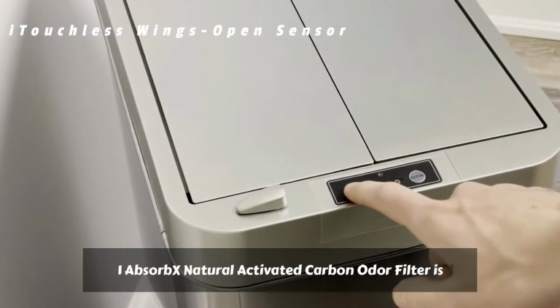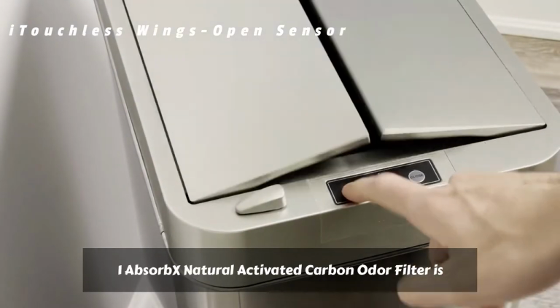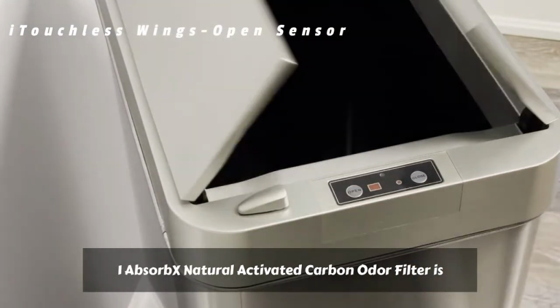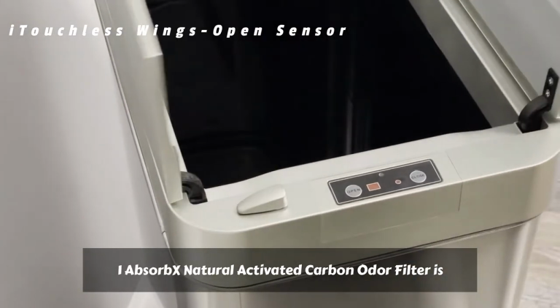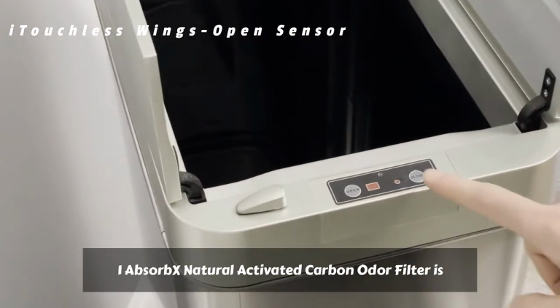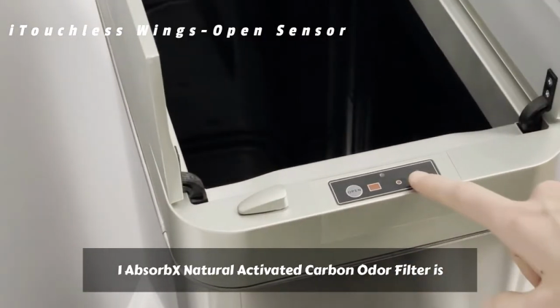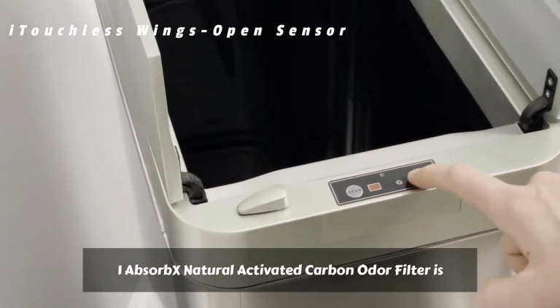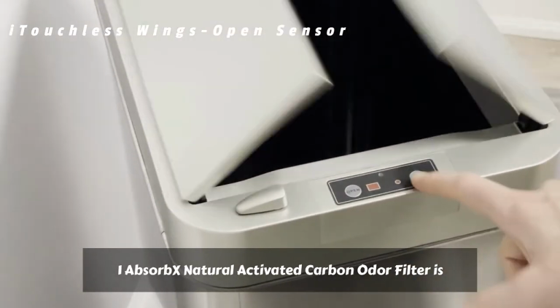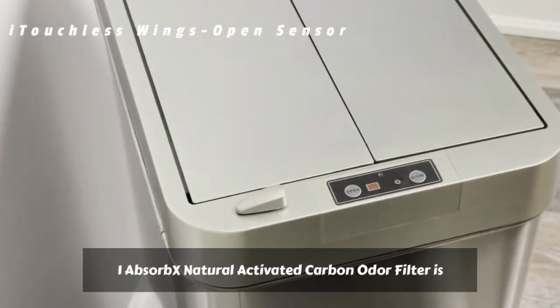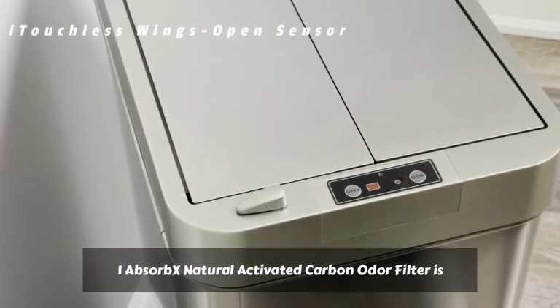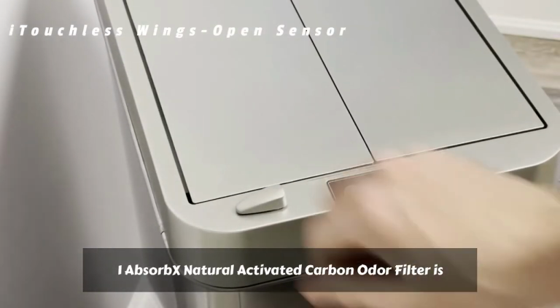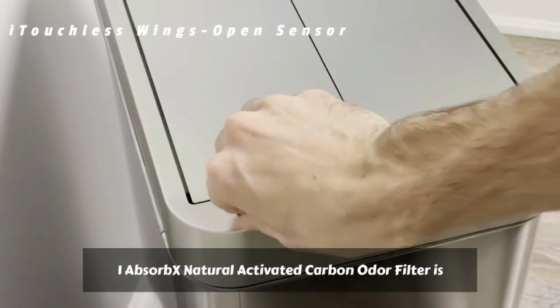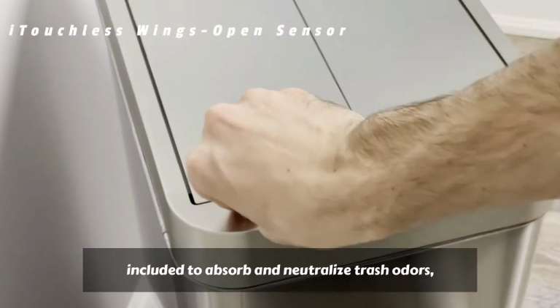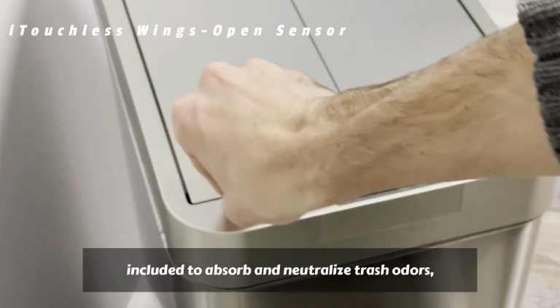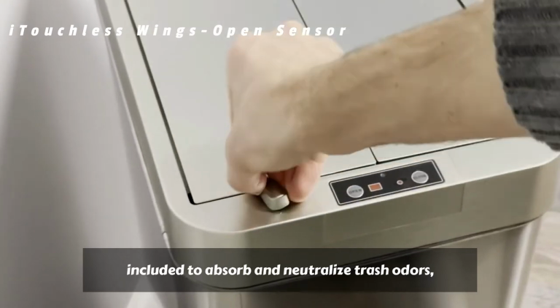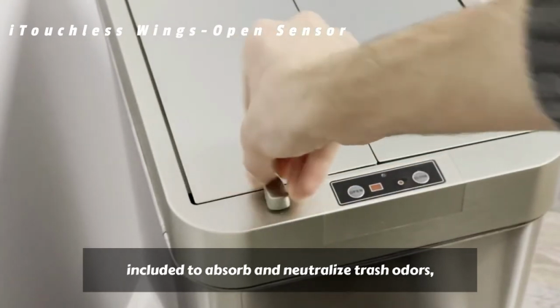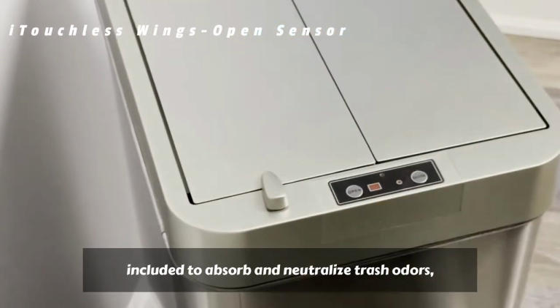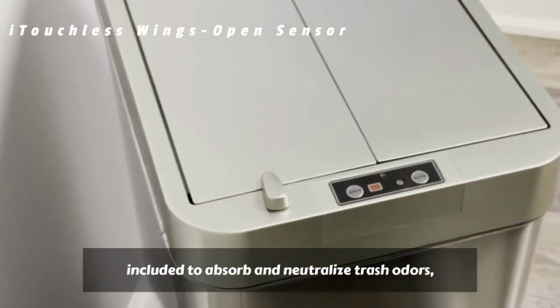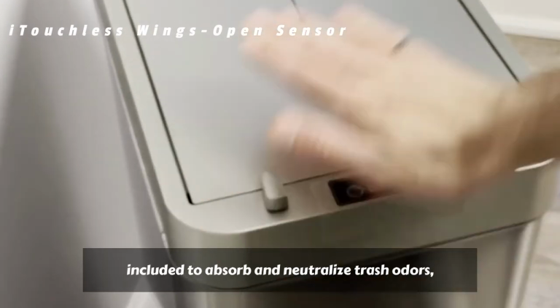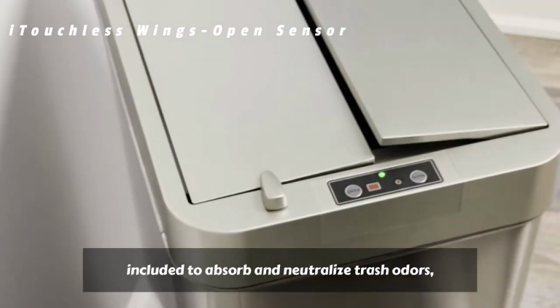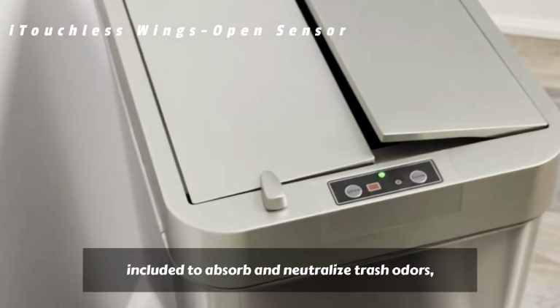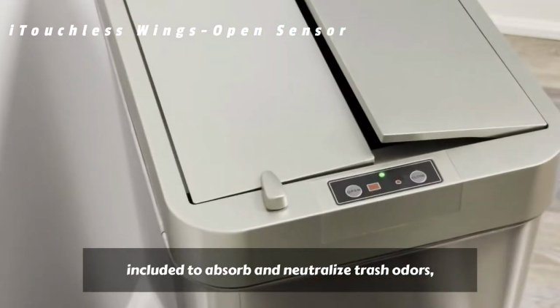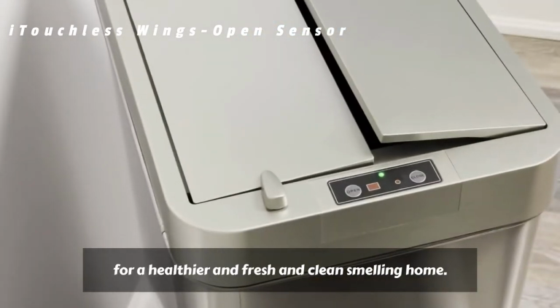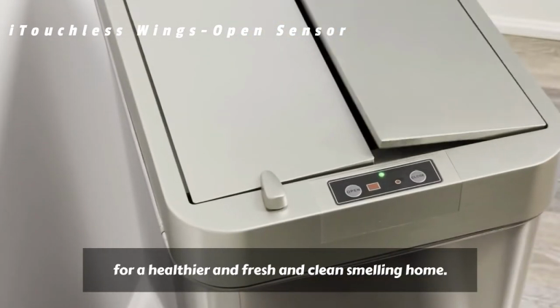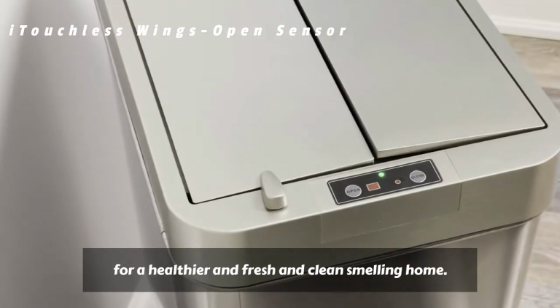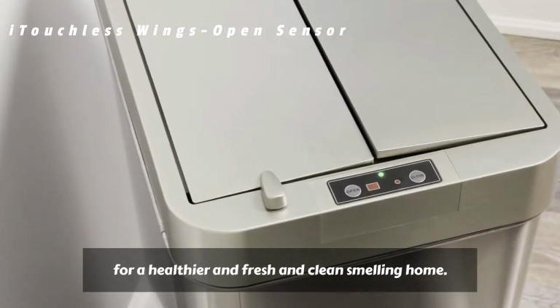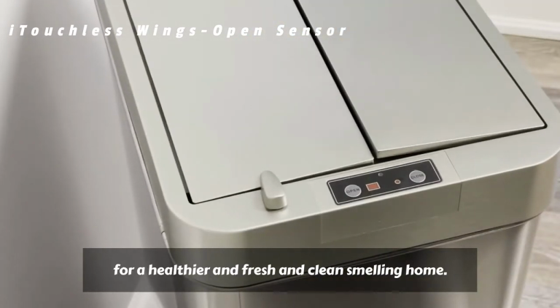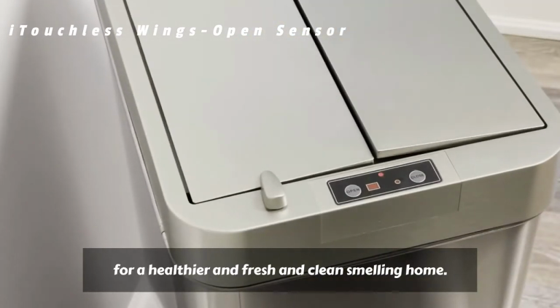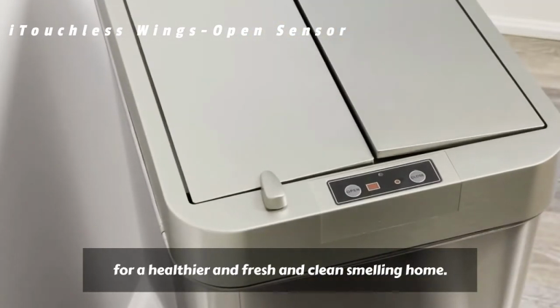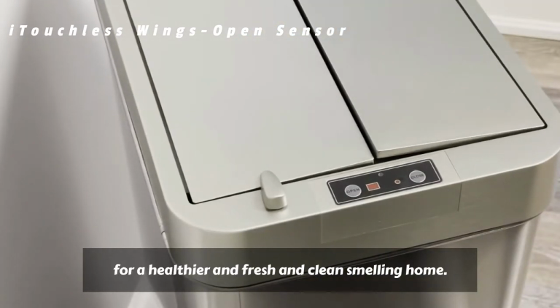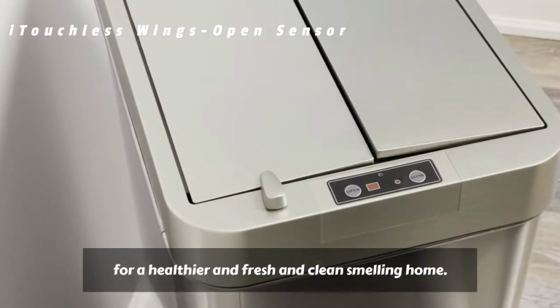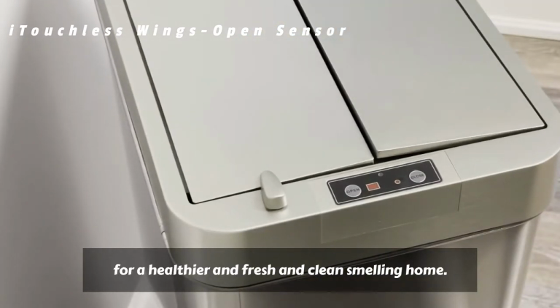One Absorb X Natural Activated Carbon Odor Filter is included to absorb and neutralize trash odors for a healthier and fresh and clean-smelling home.